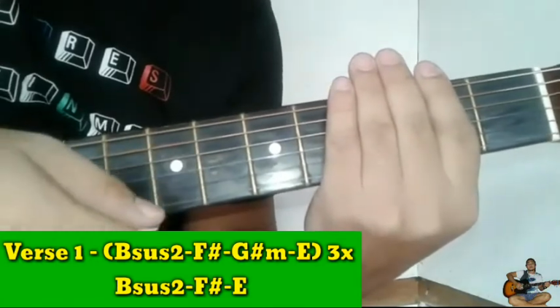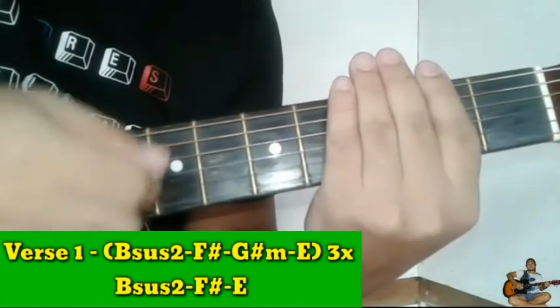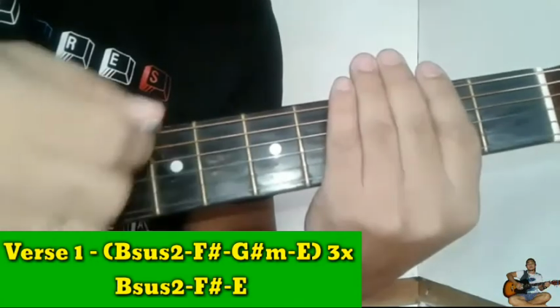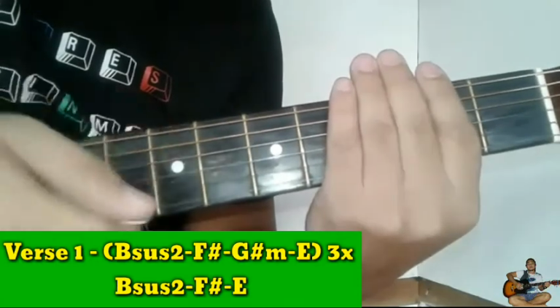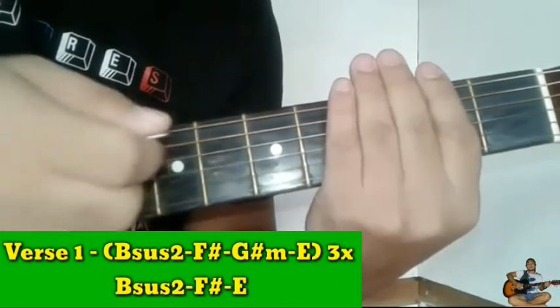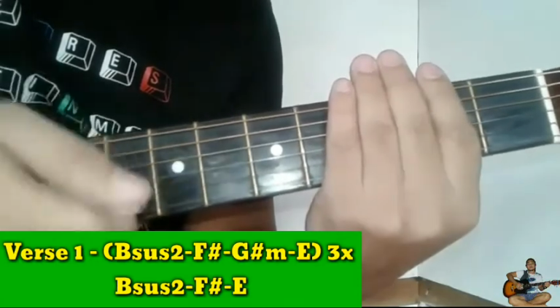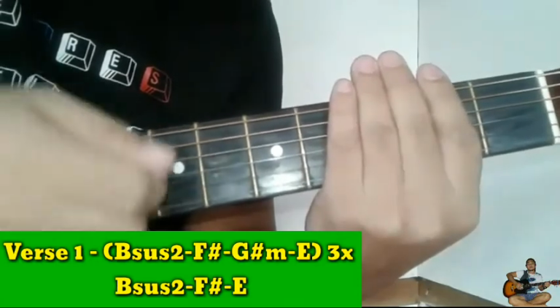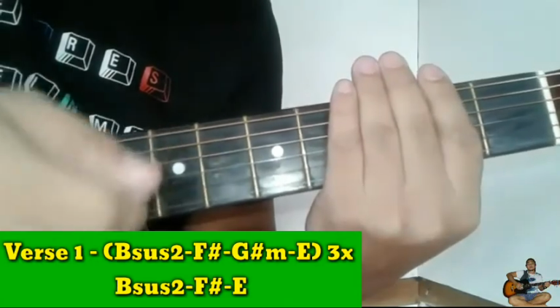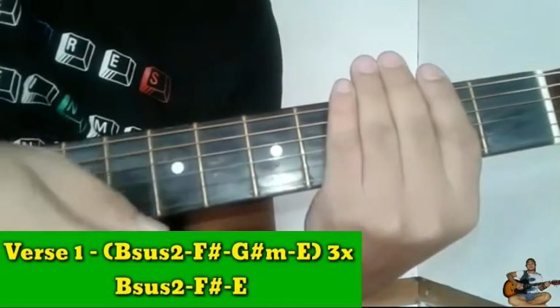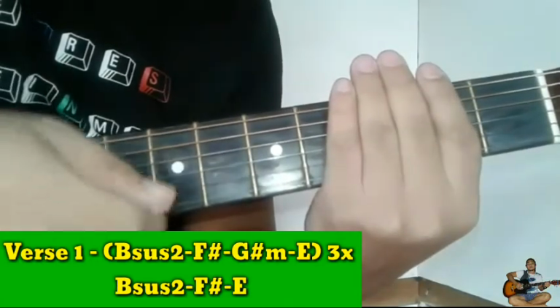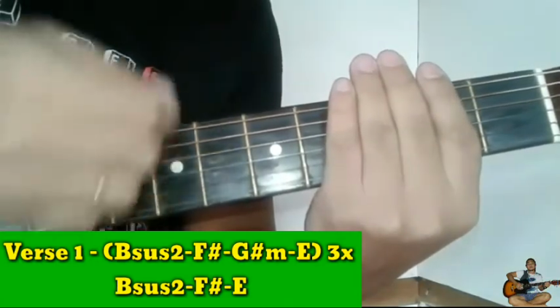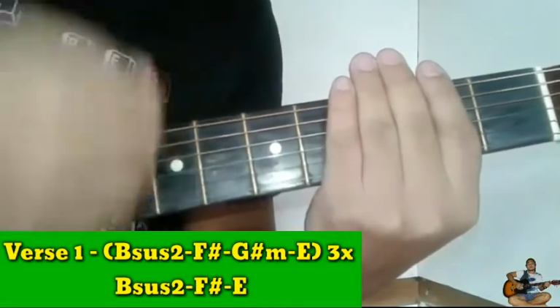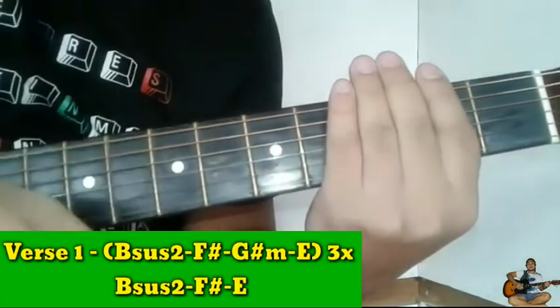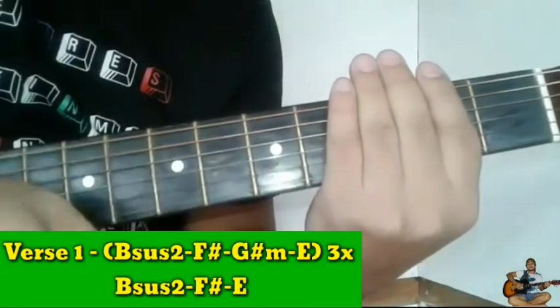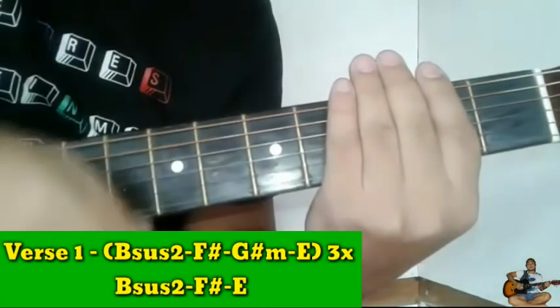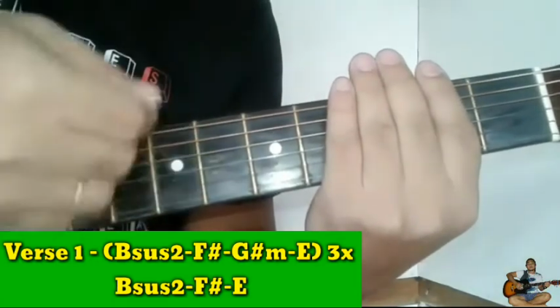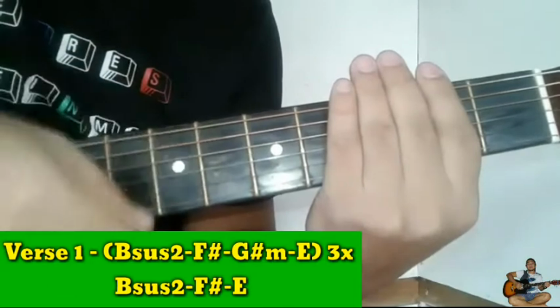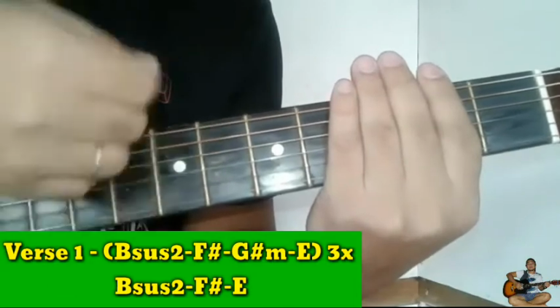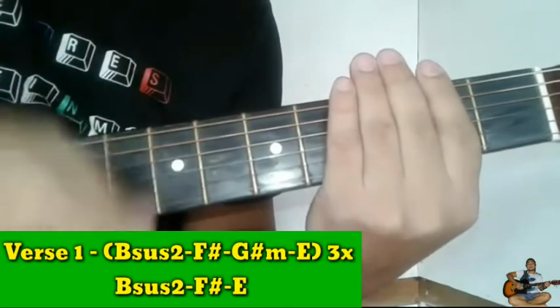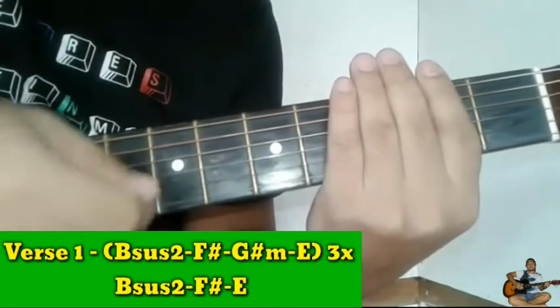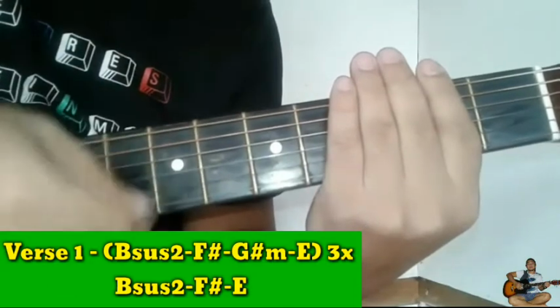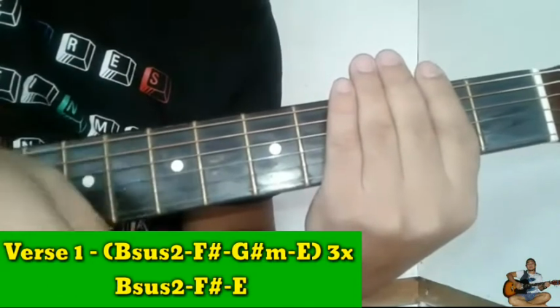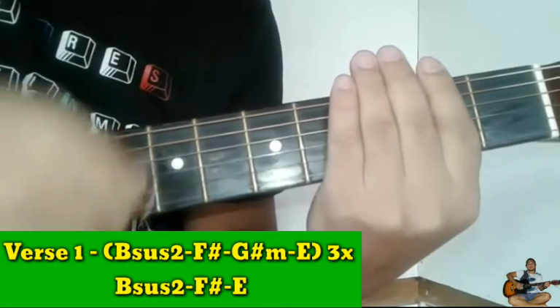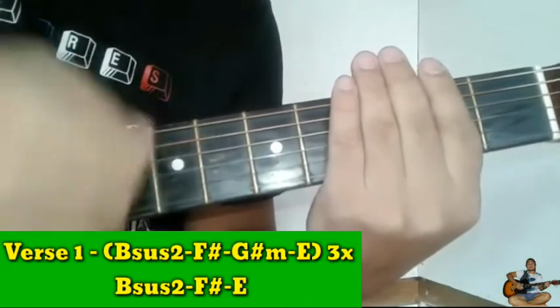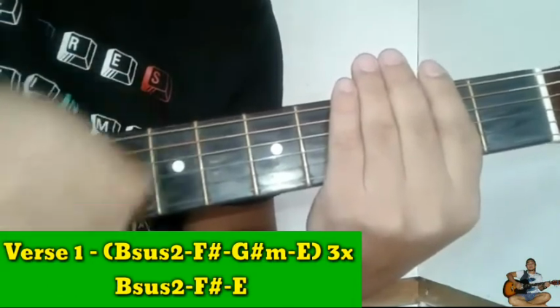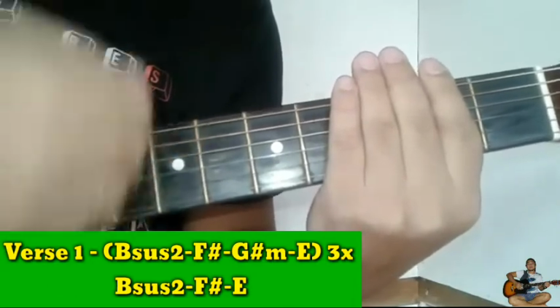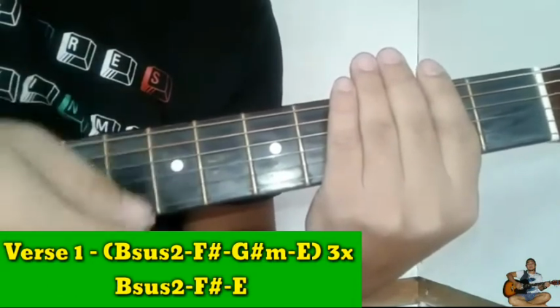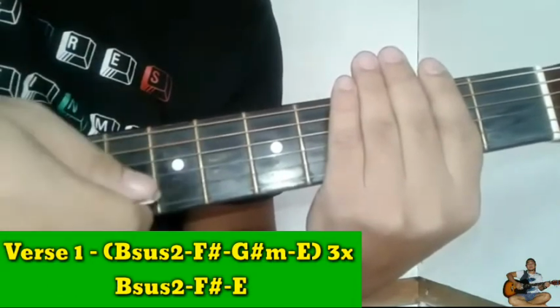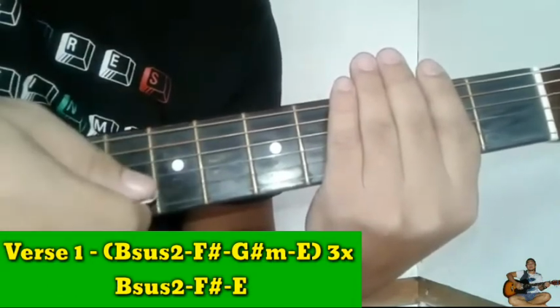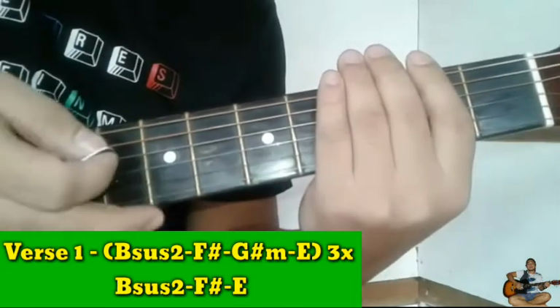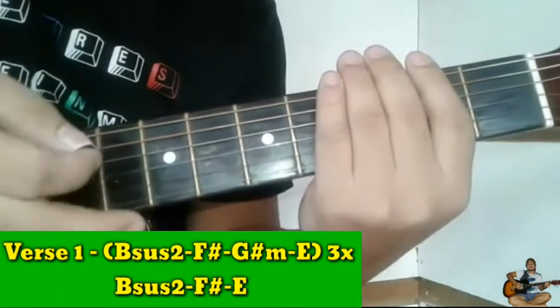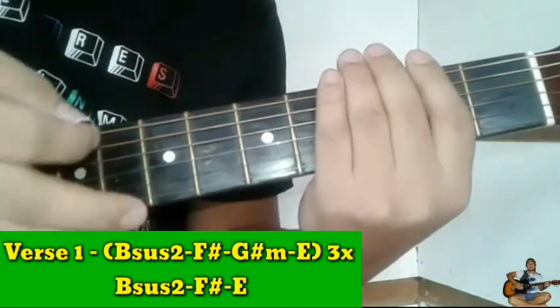Yan lang guys. Ulit-ulitin lang natin: down, up, up, down, up, up, down.